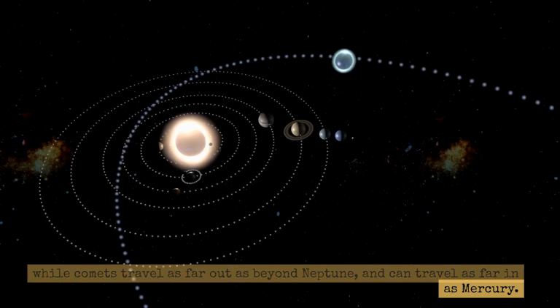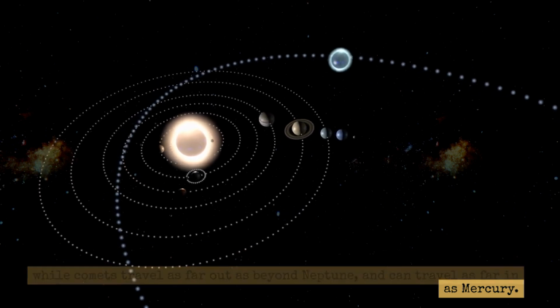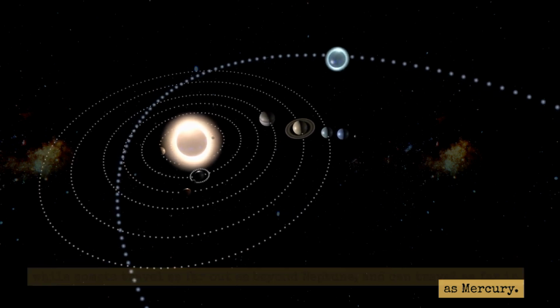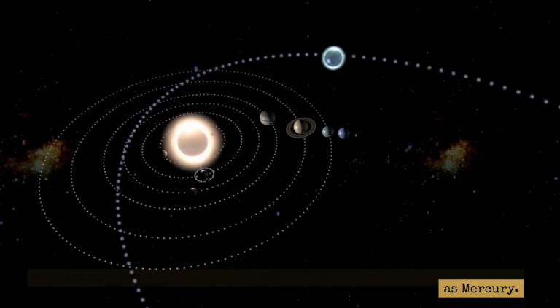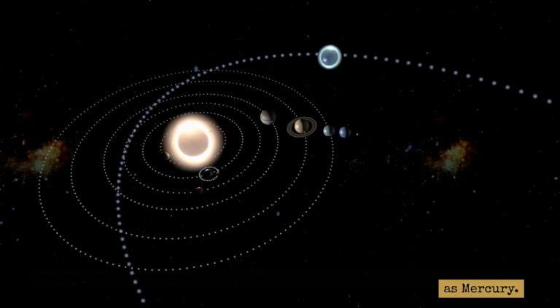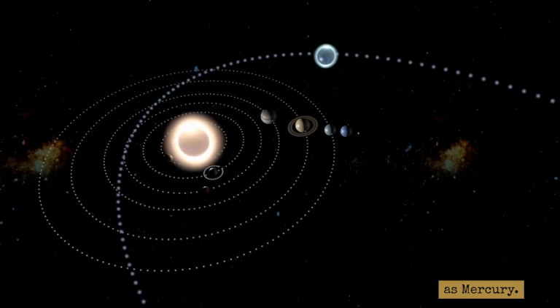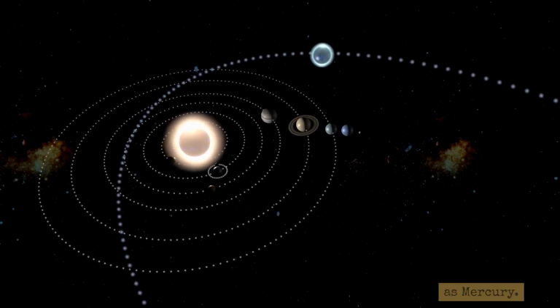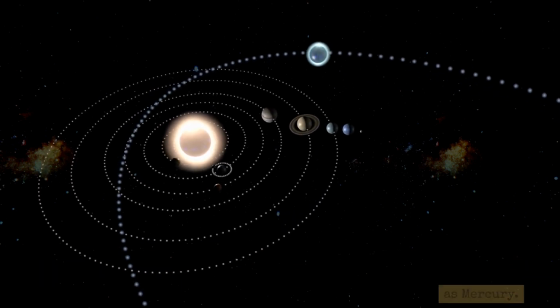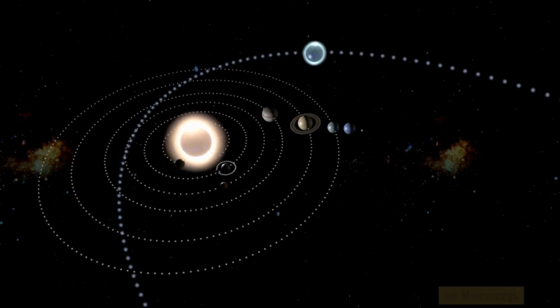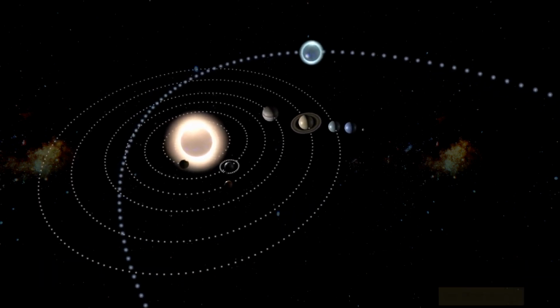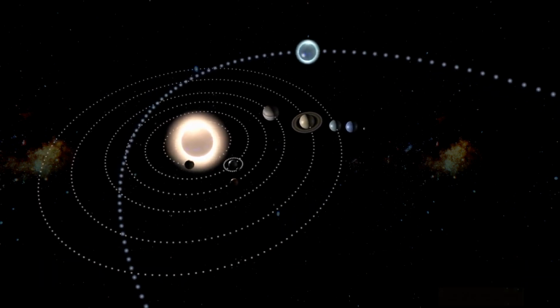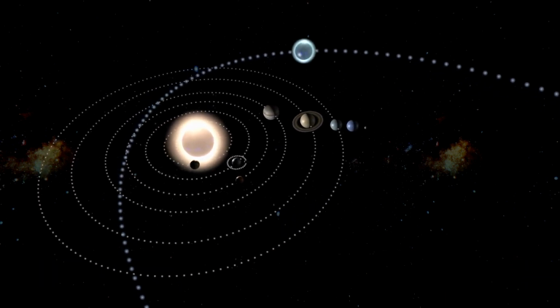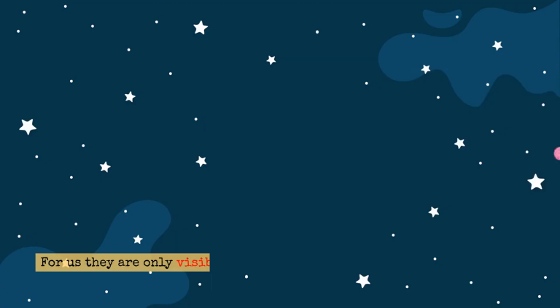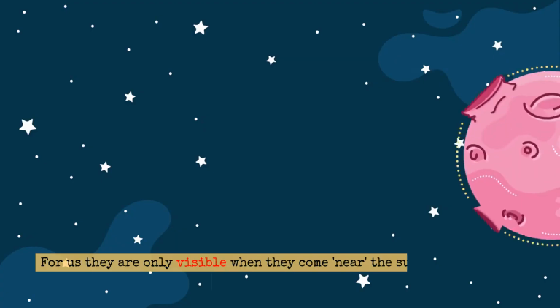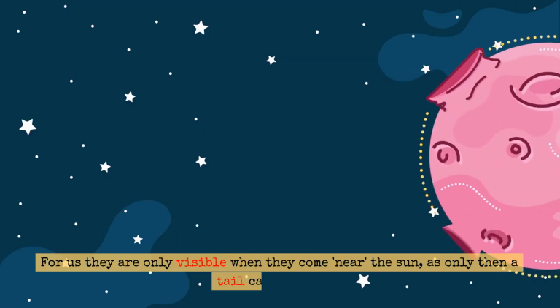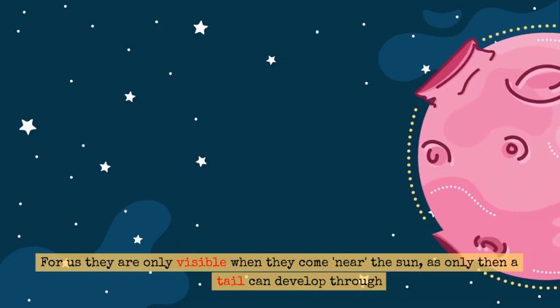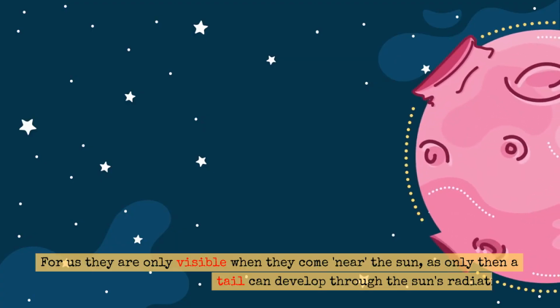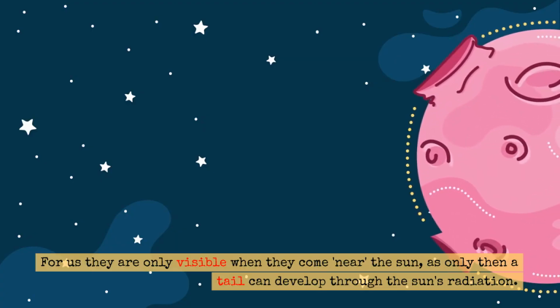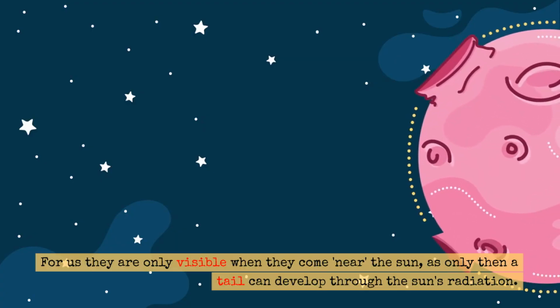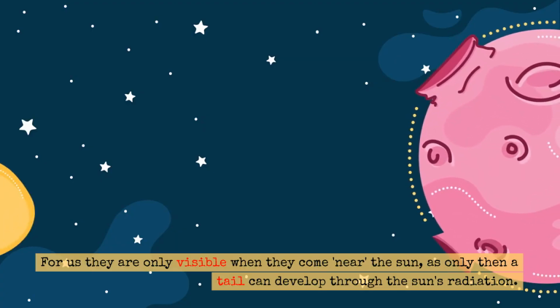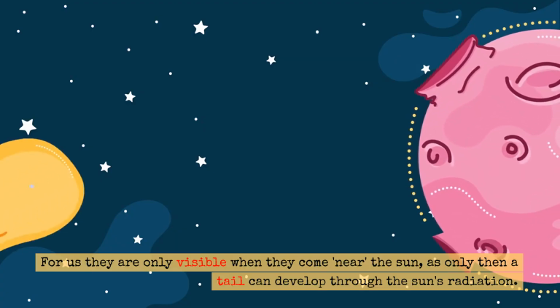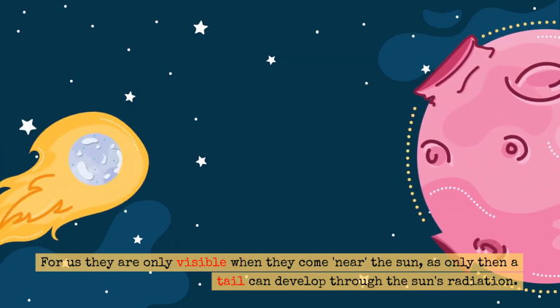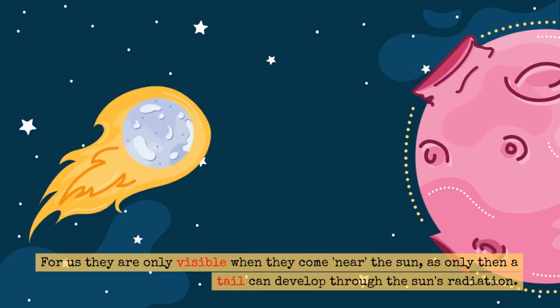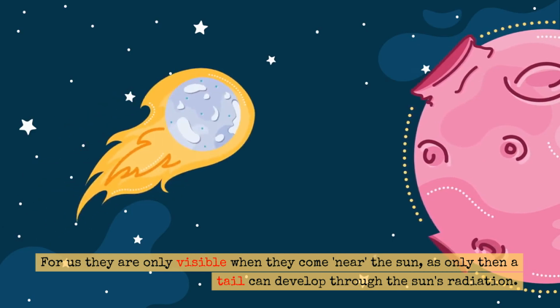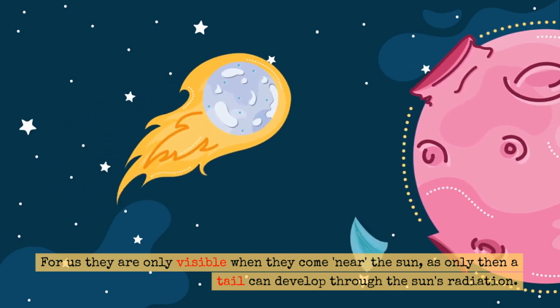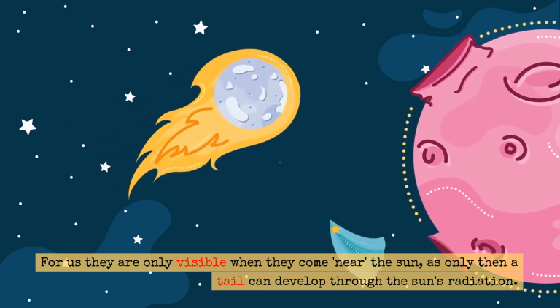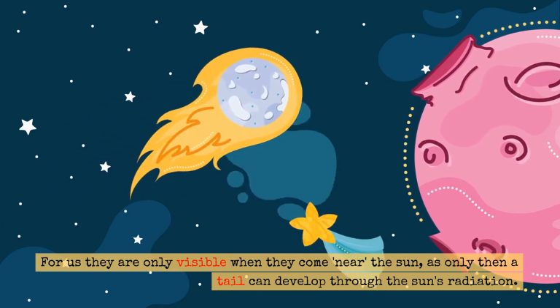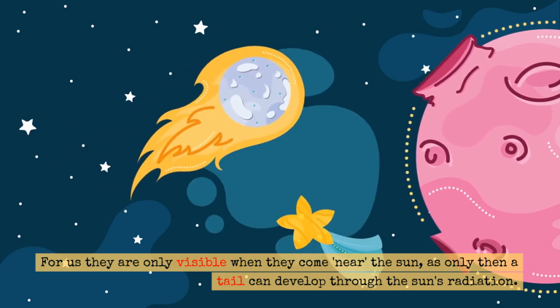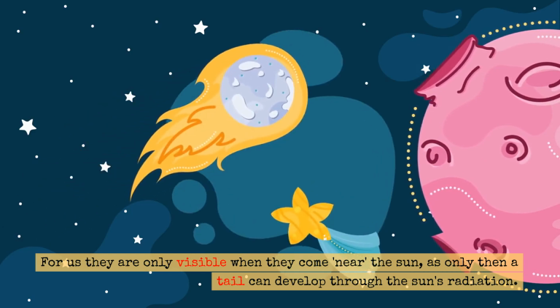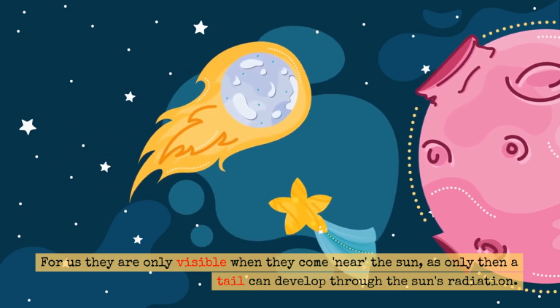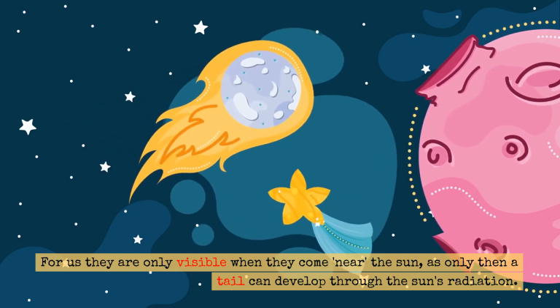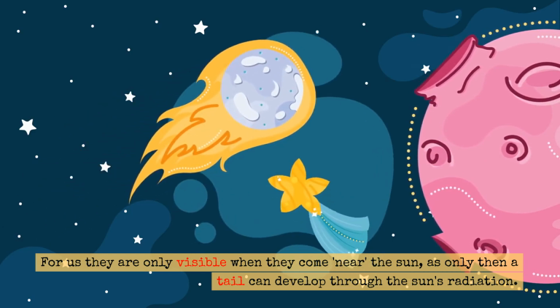For us, comets are only visible when they come near the Sun, as only then can a tail develop through the Sun's radiation.